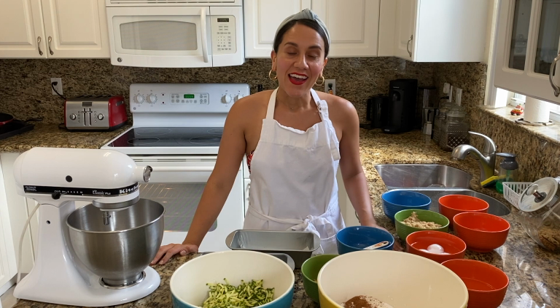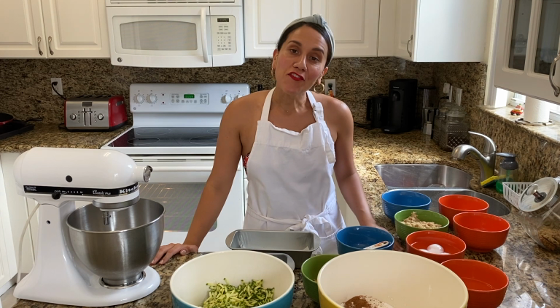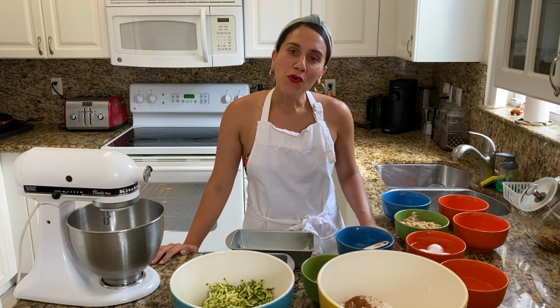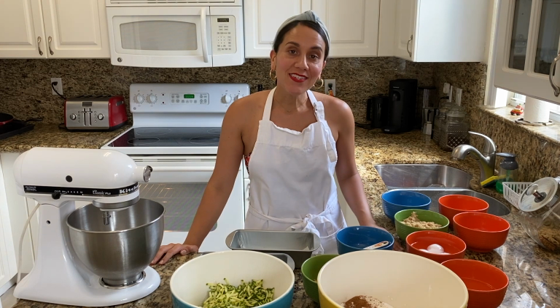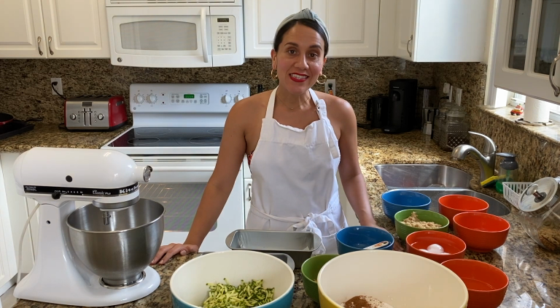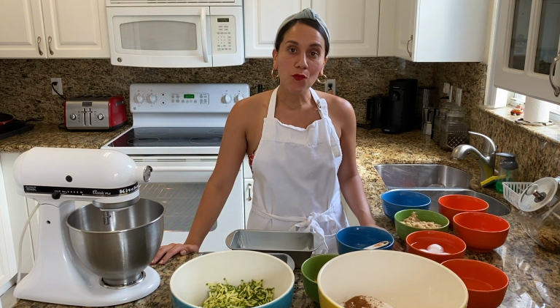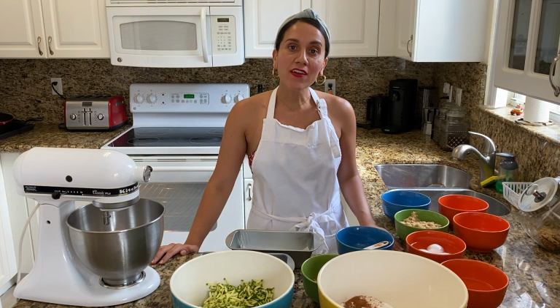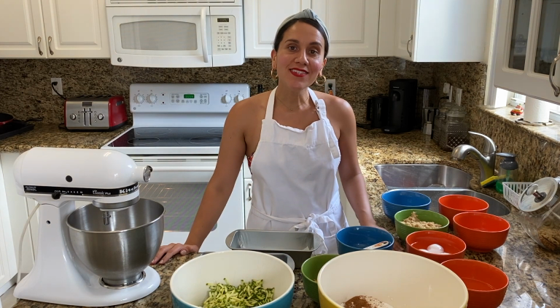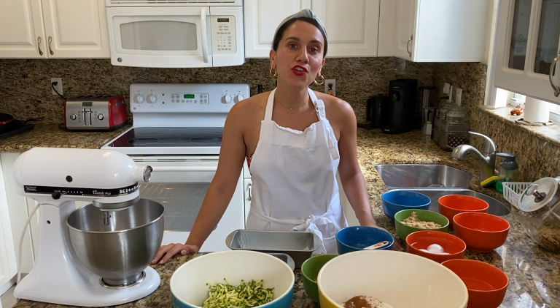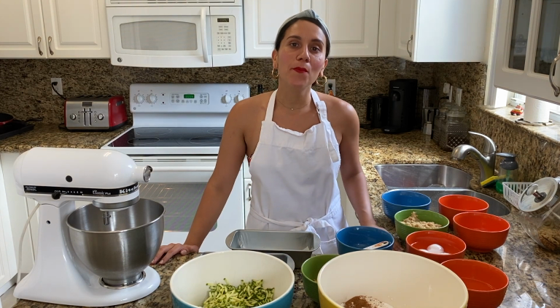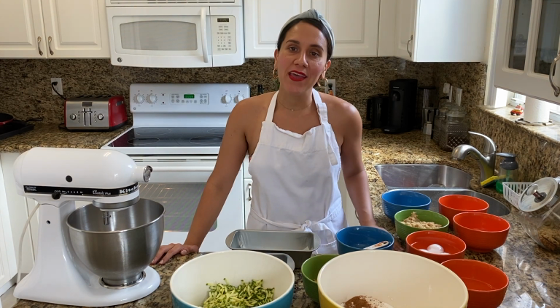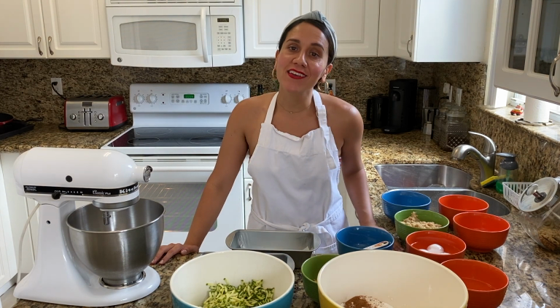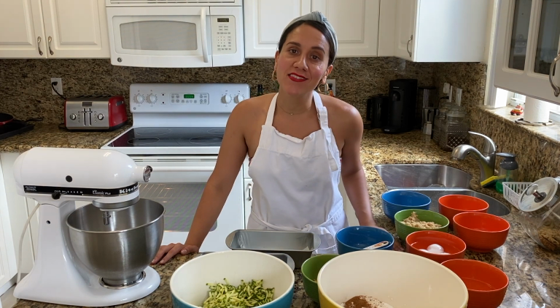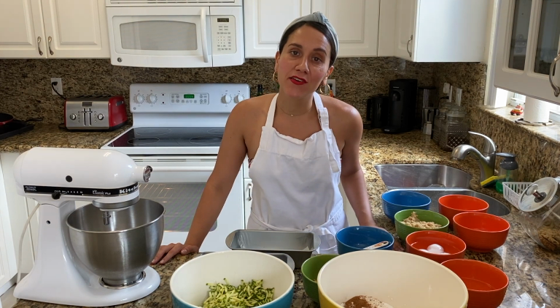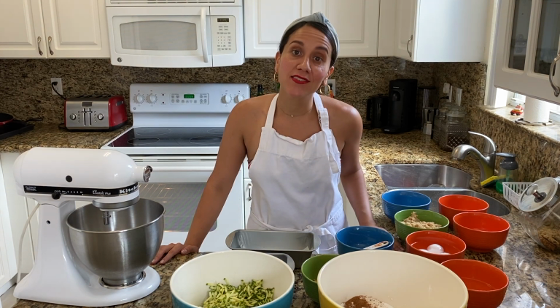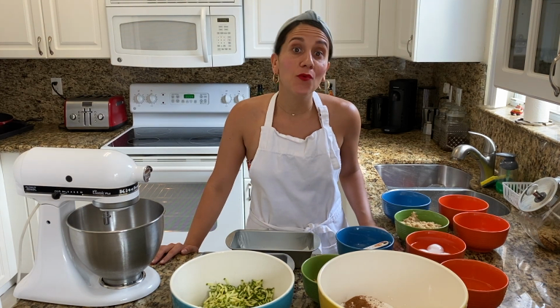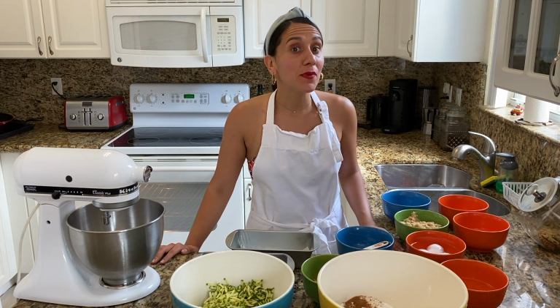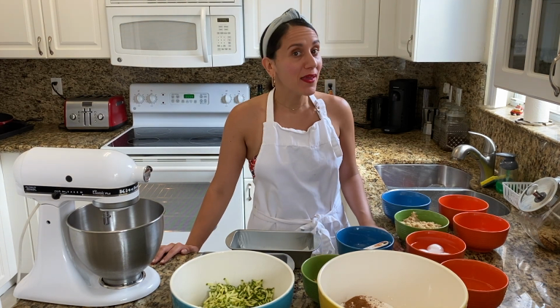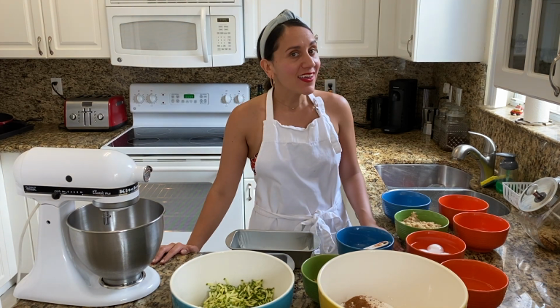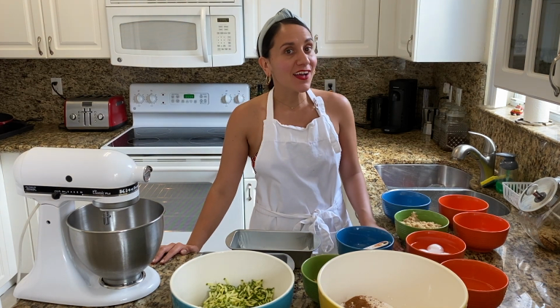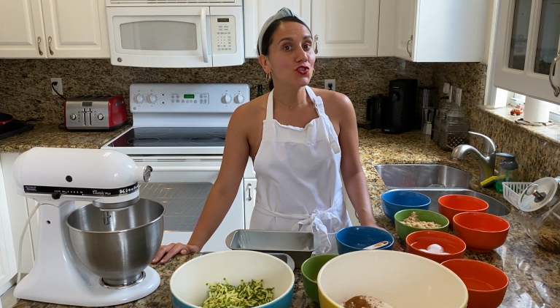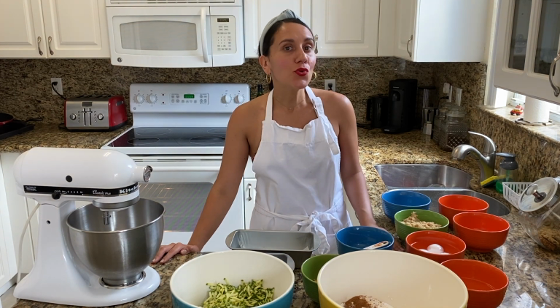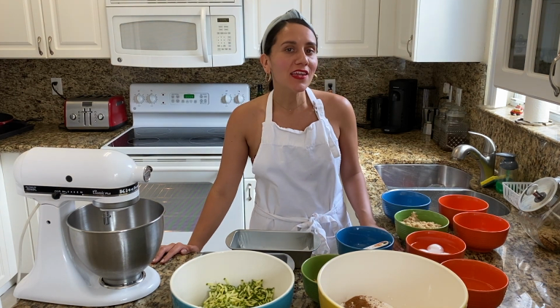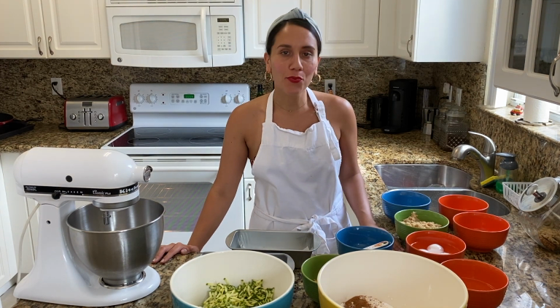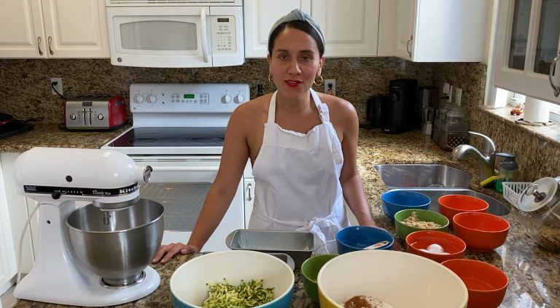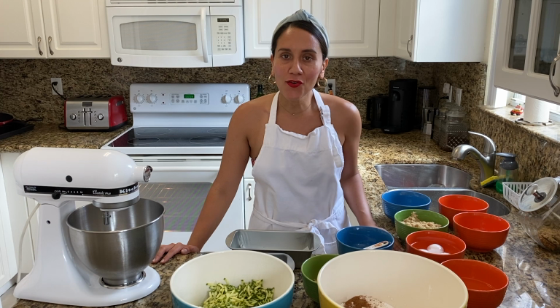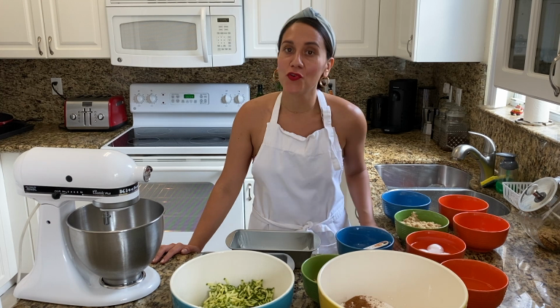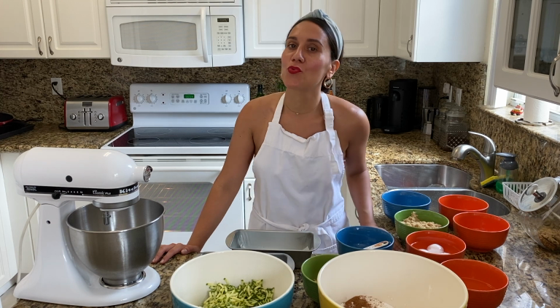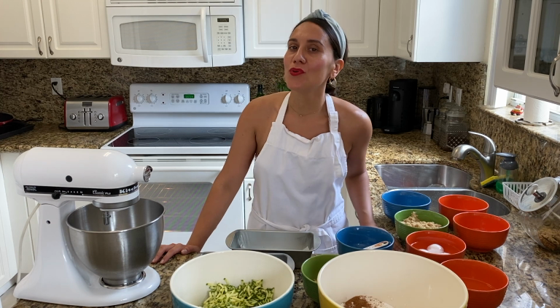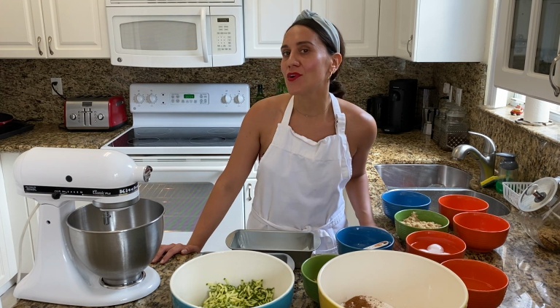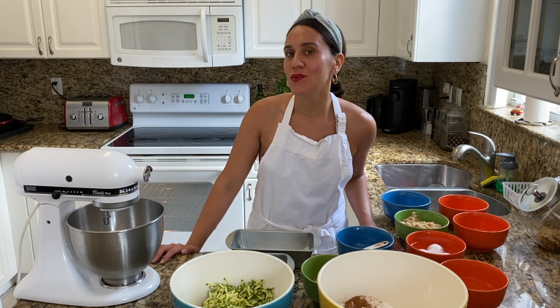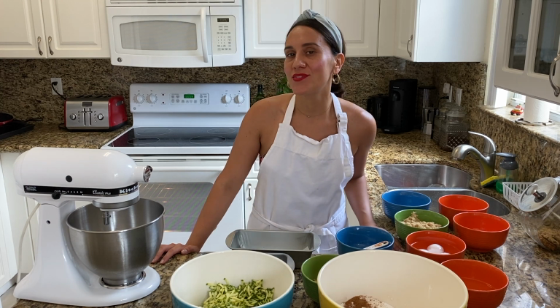Hey everyone, today we're going to continue our baking series and we'll be making a zucchini bread loaf with rolled oats.